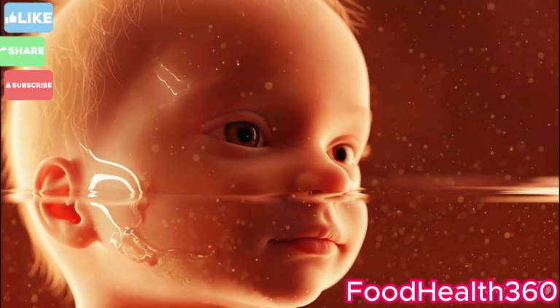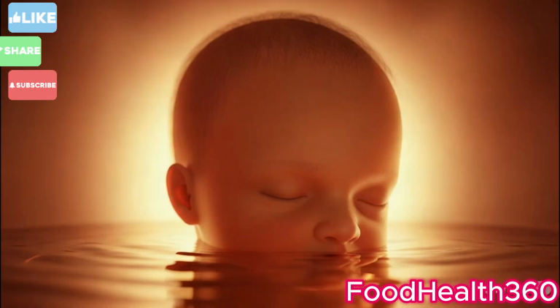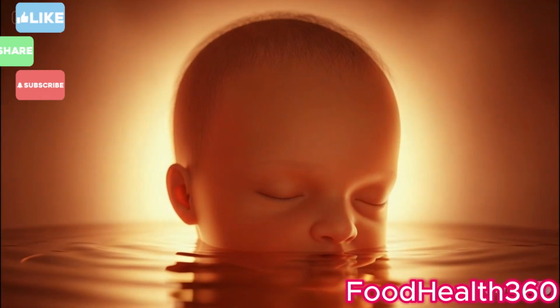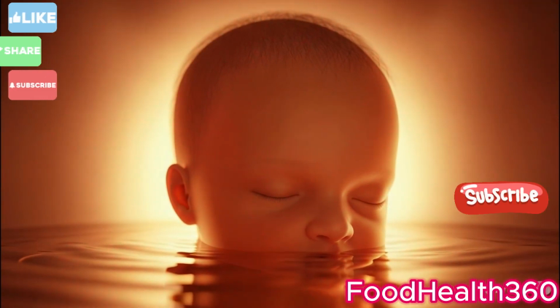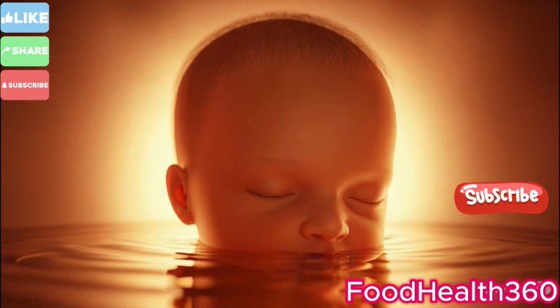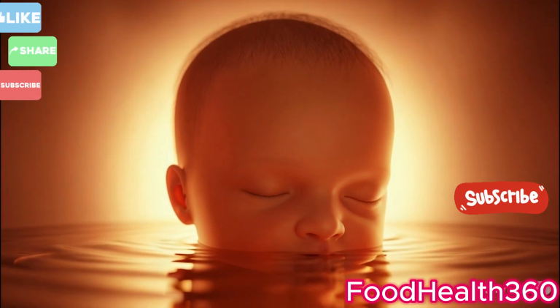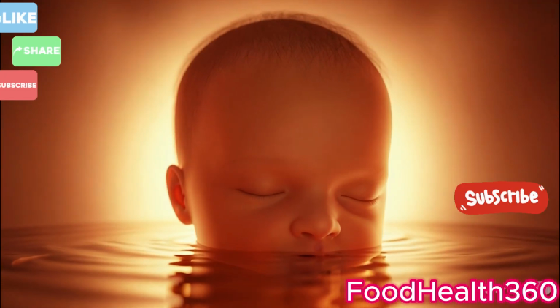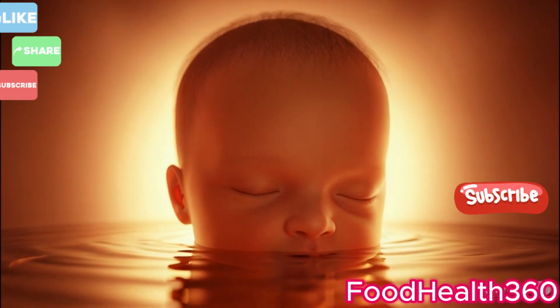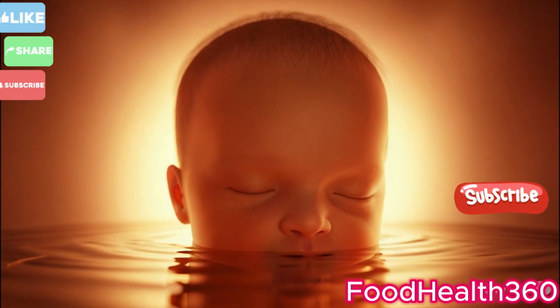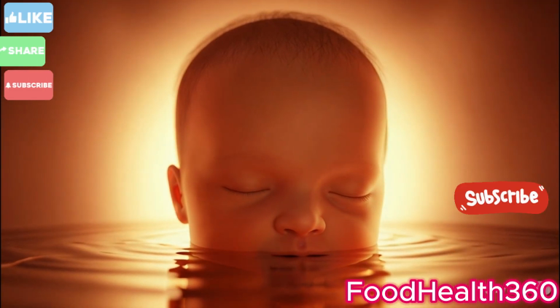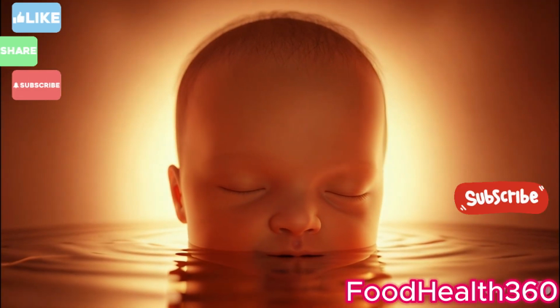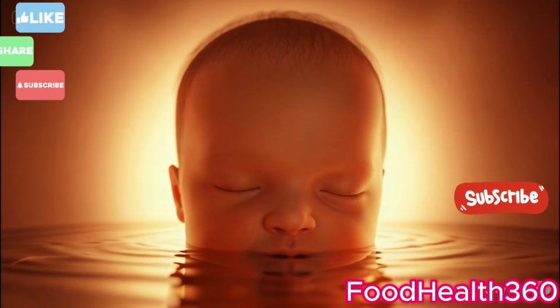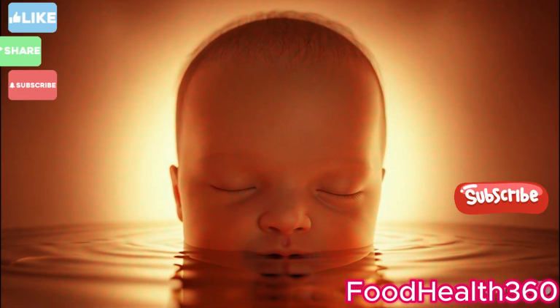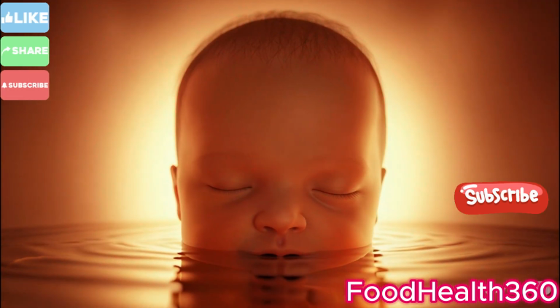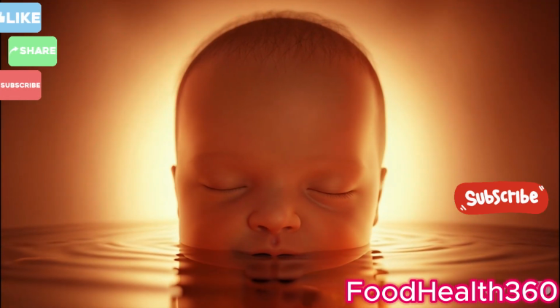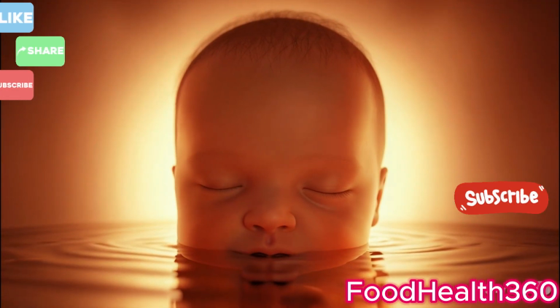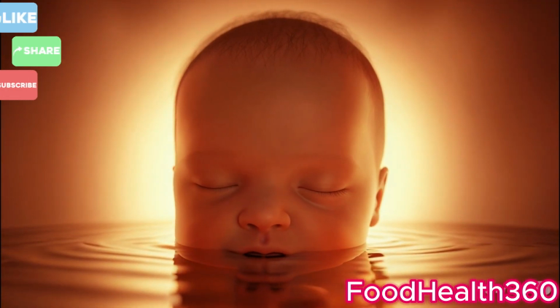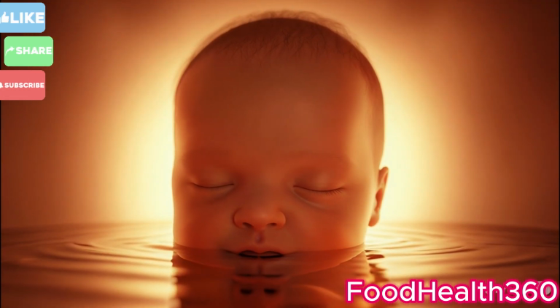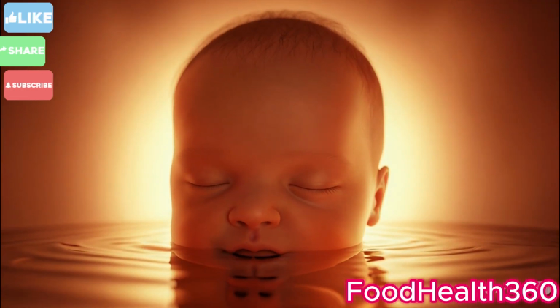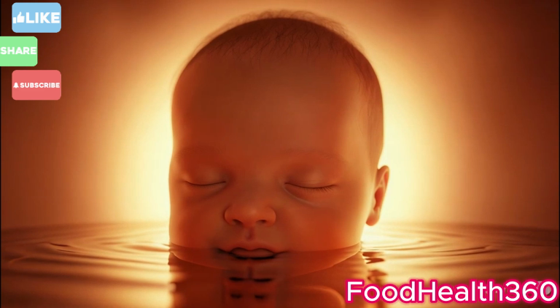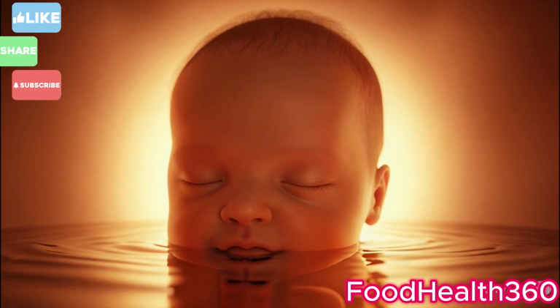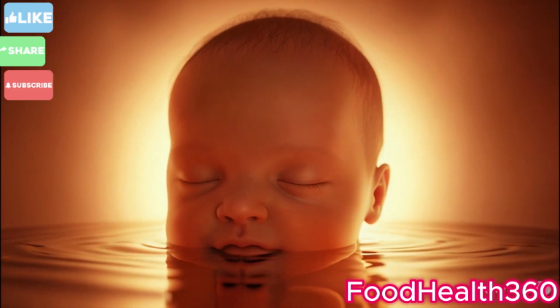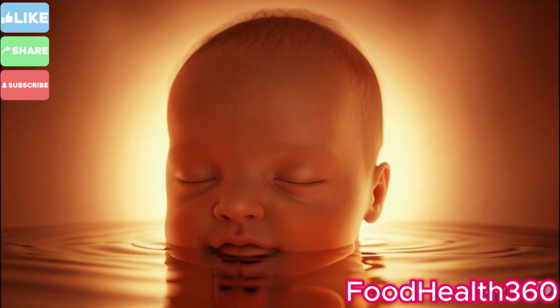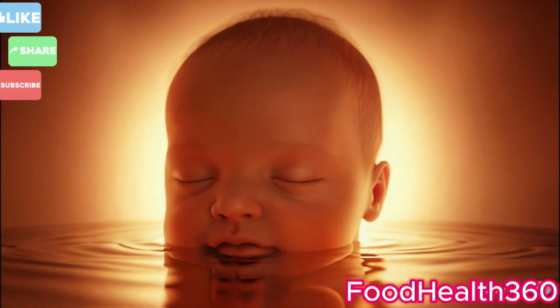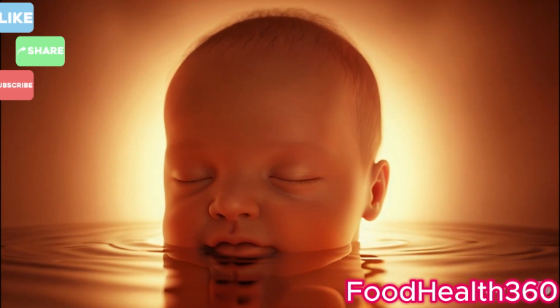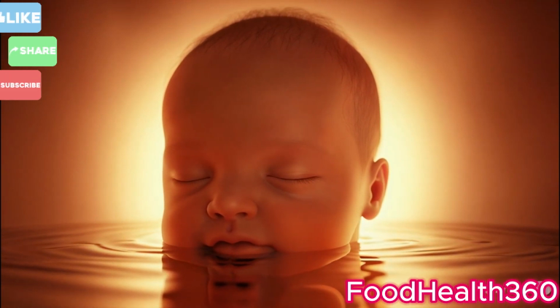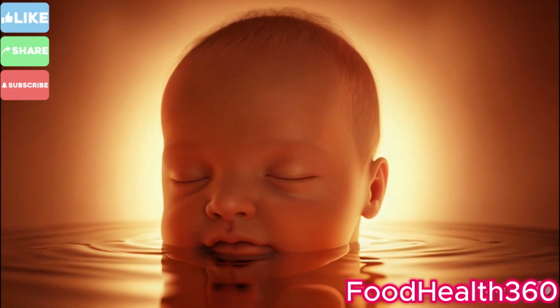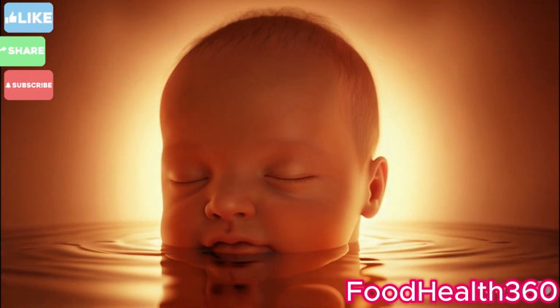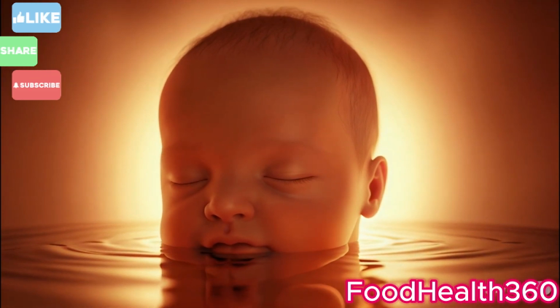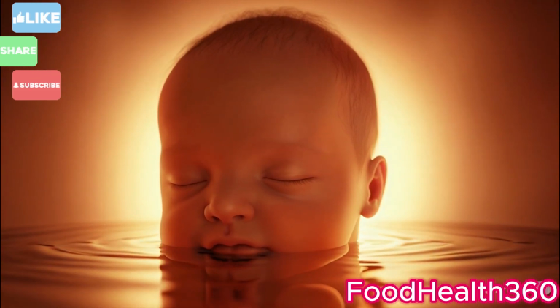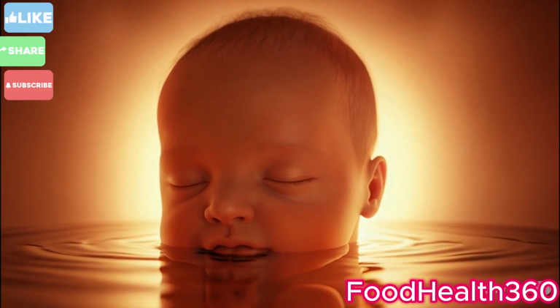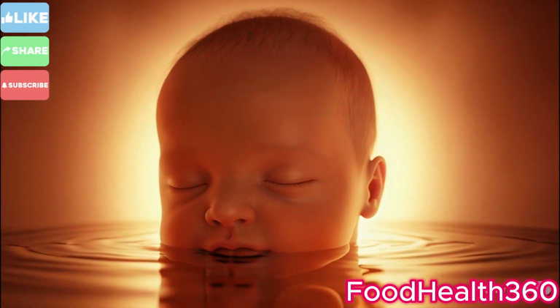With gentle guidance, the shoulders follow, and soon the entire body slides into the doctor's hands.